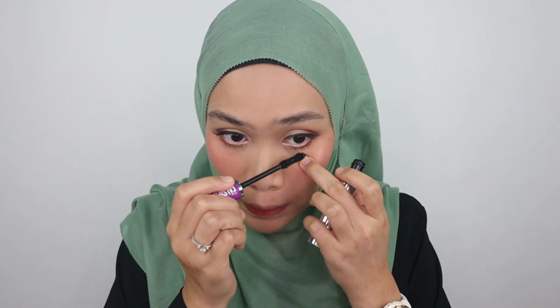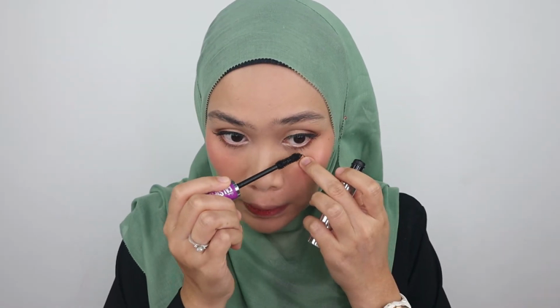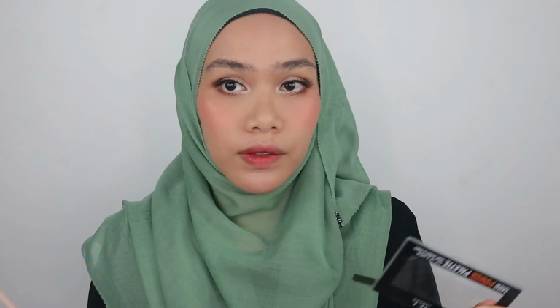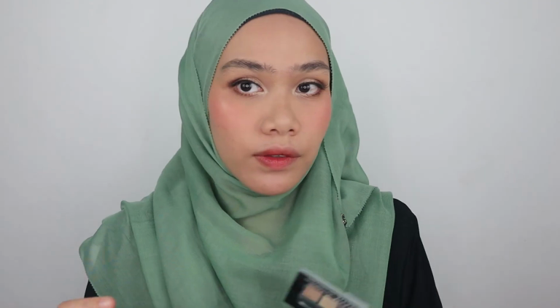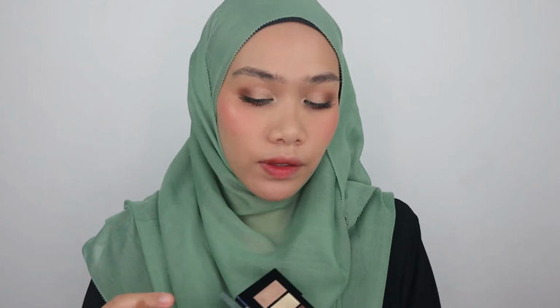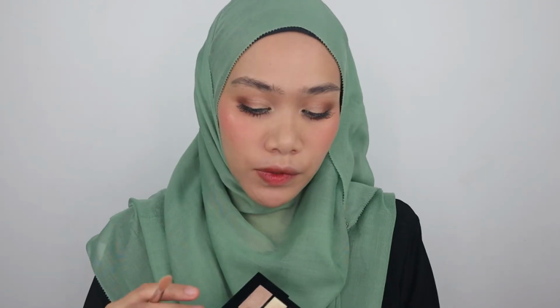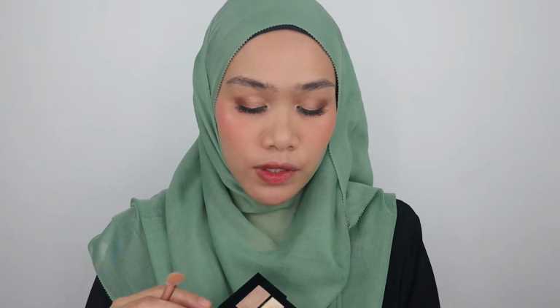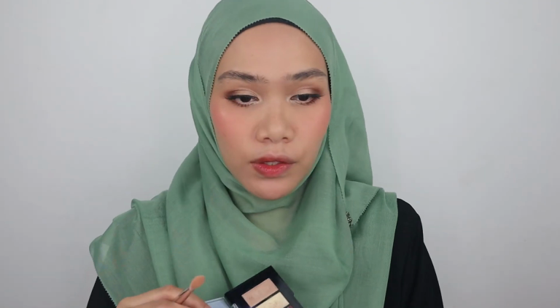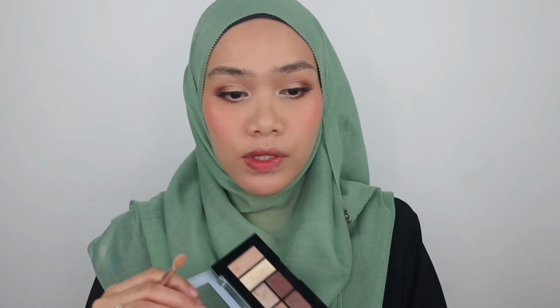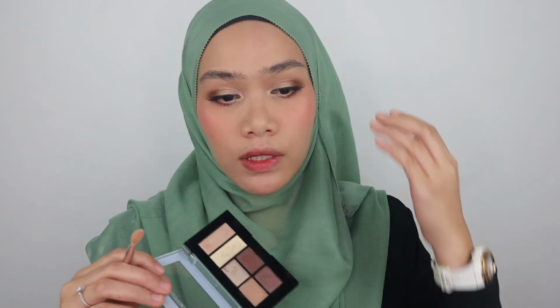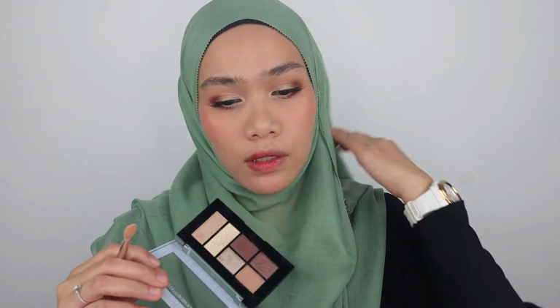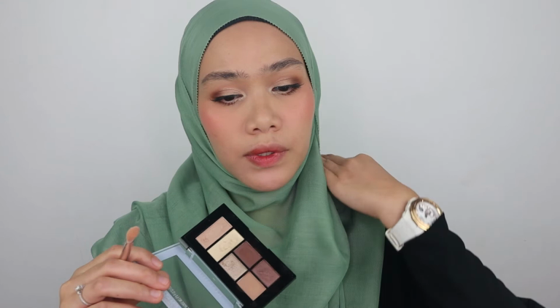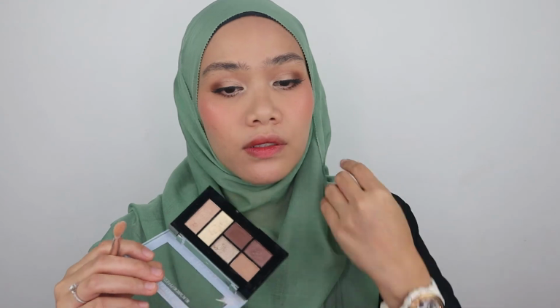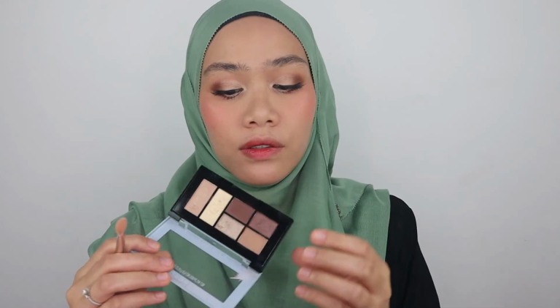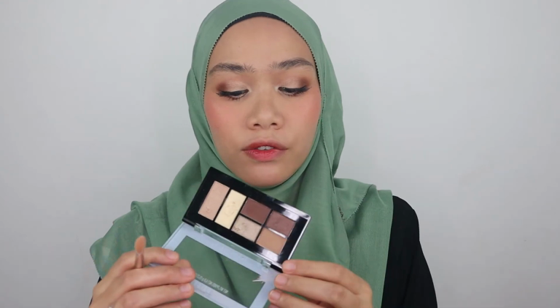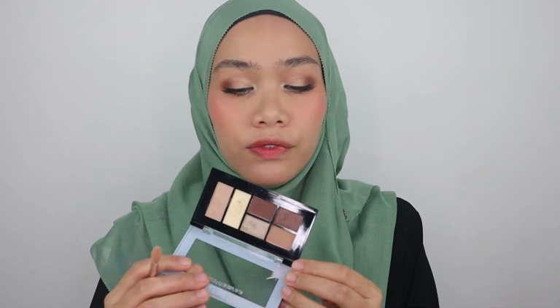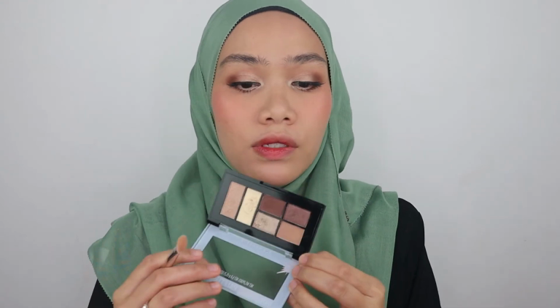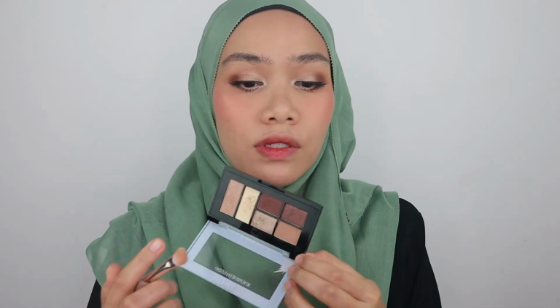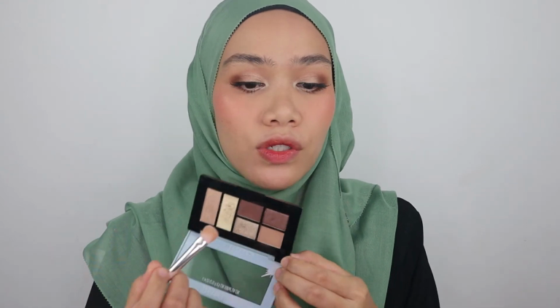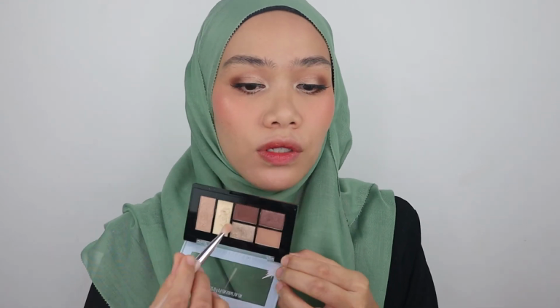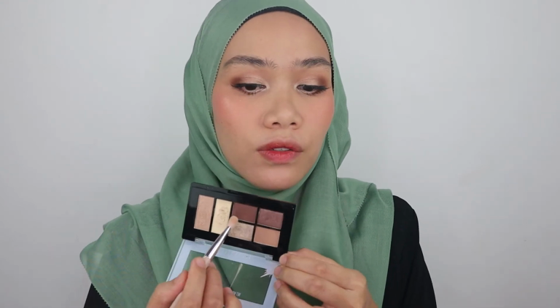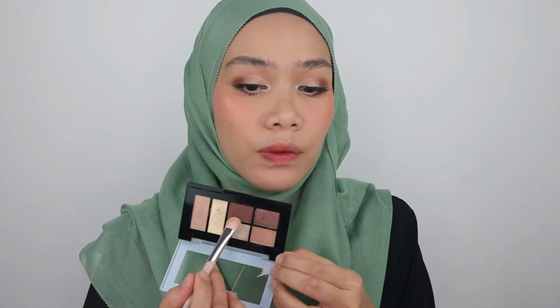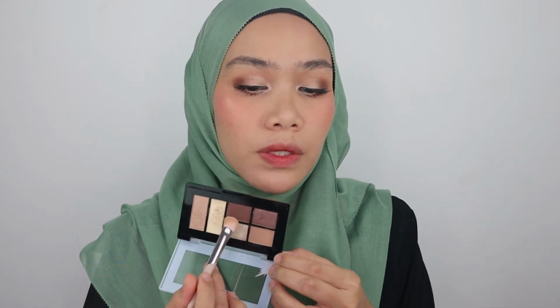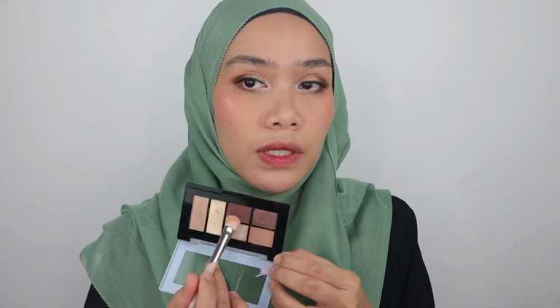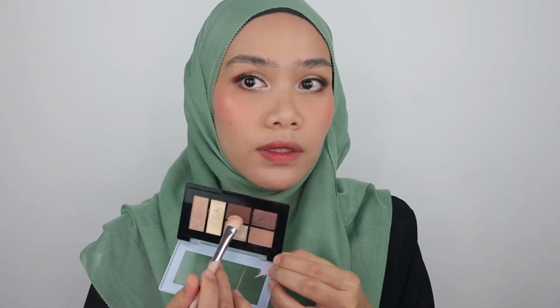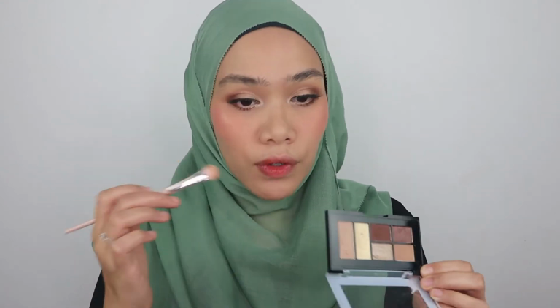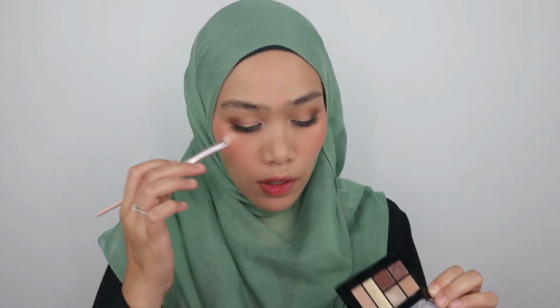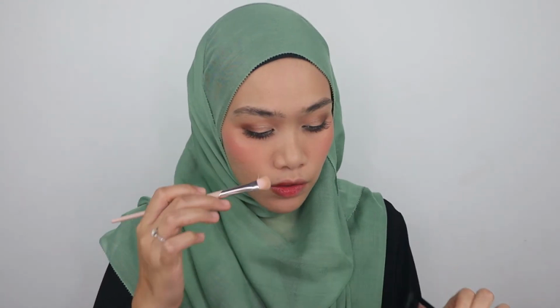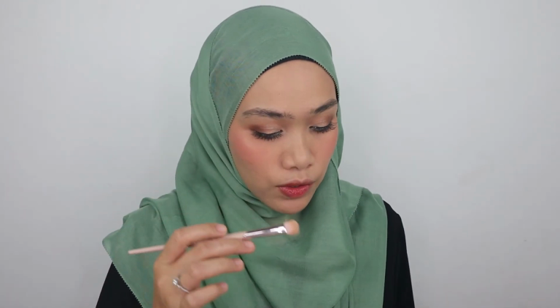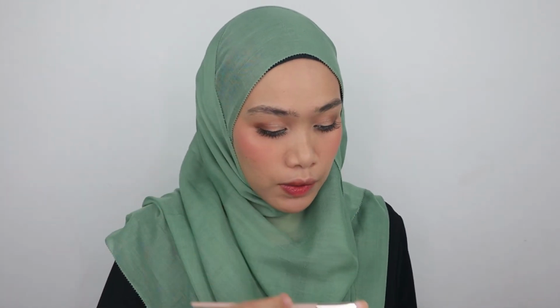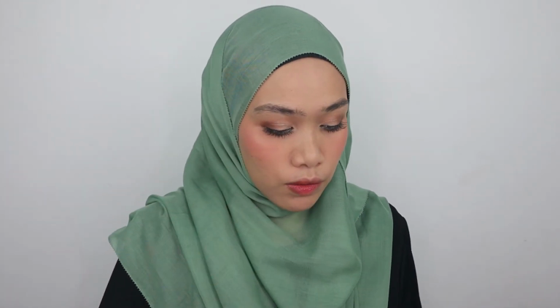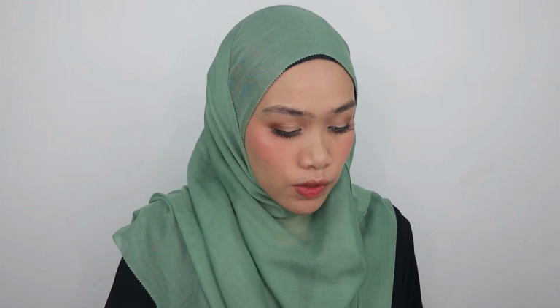Right now I'm going to use a little bit of this shade from the palette for contouring my nose.